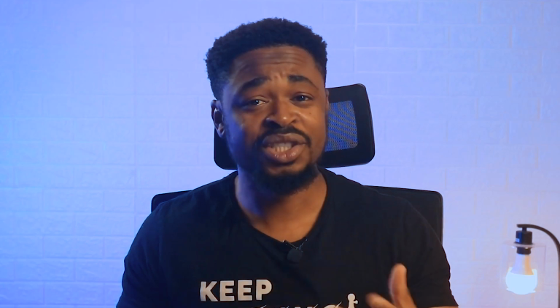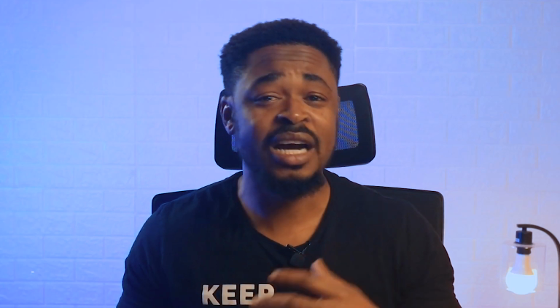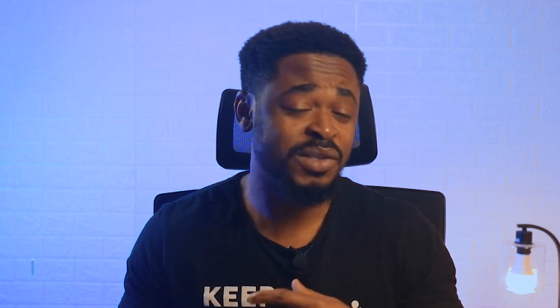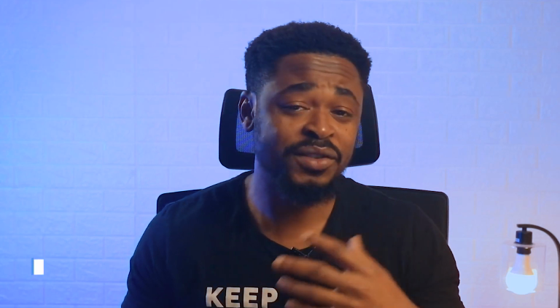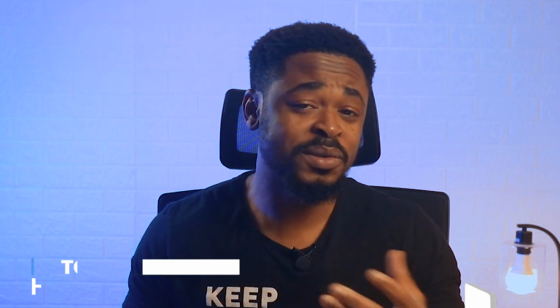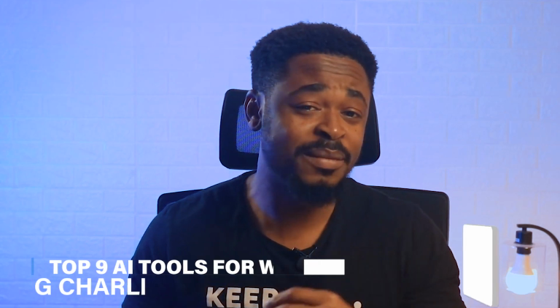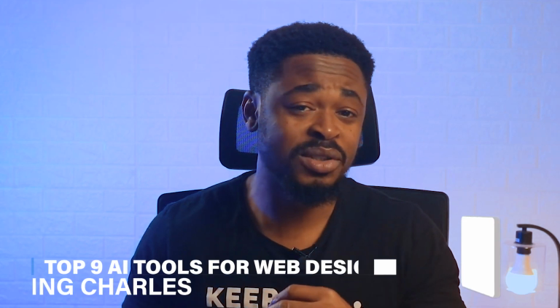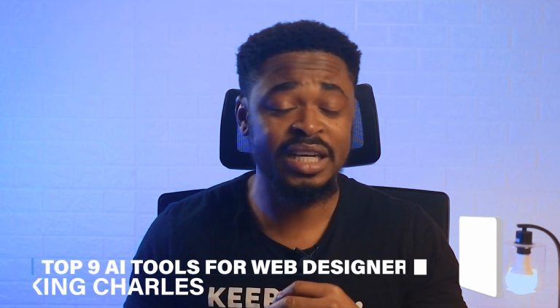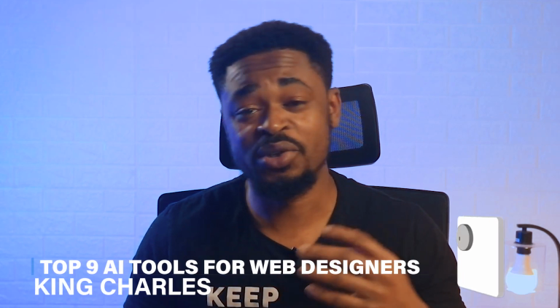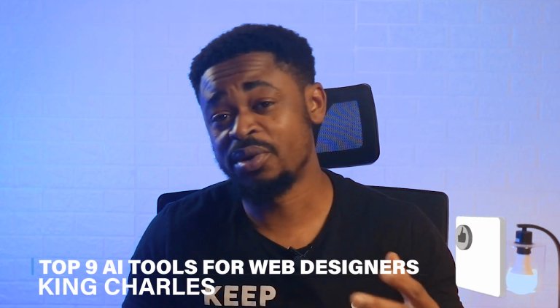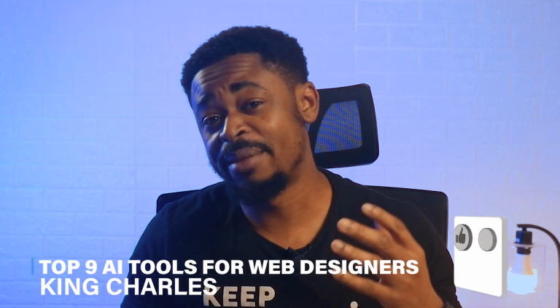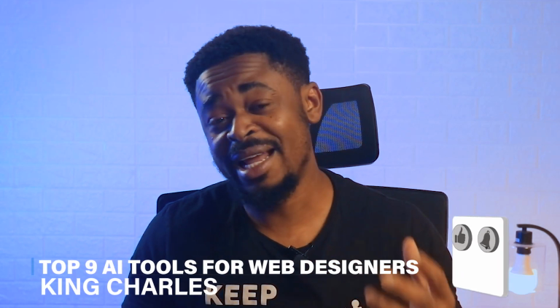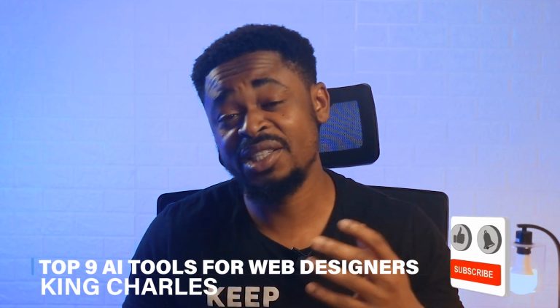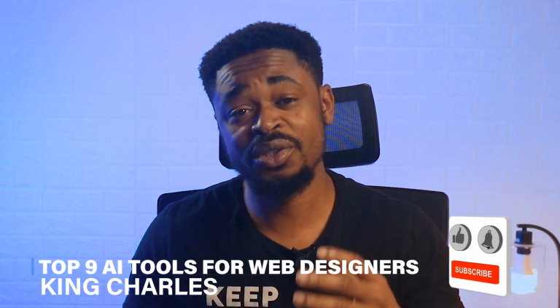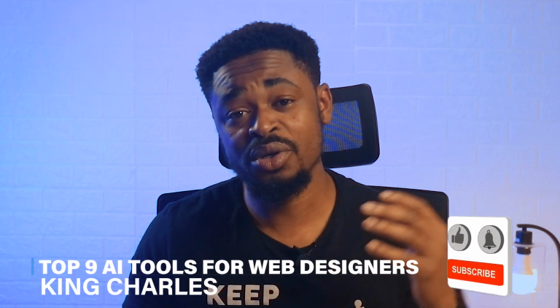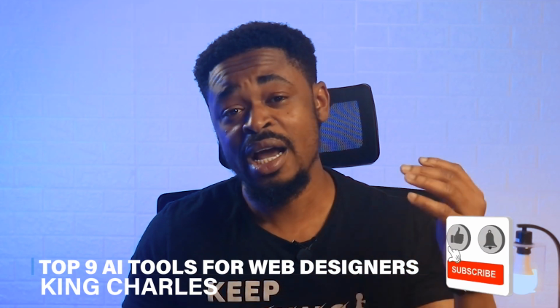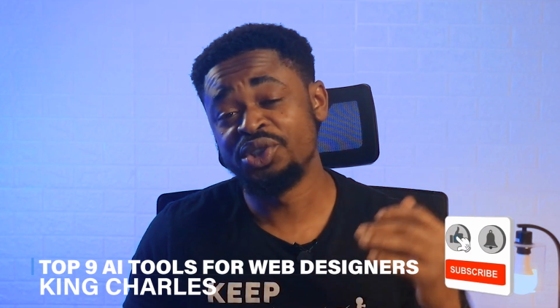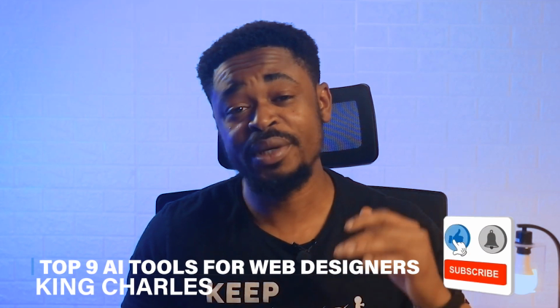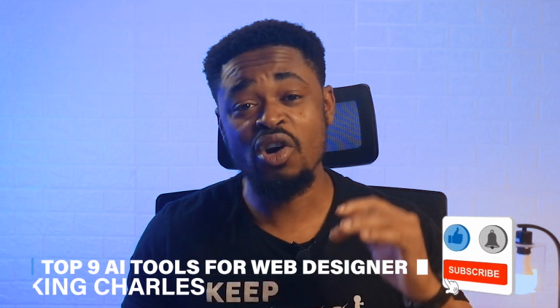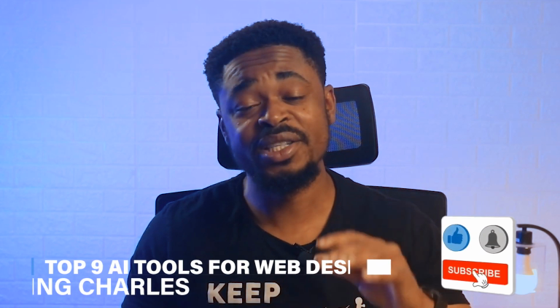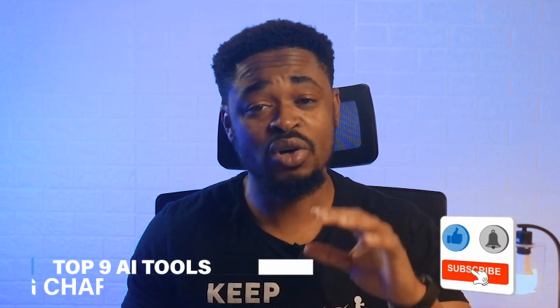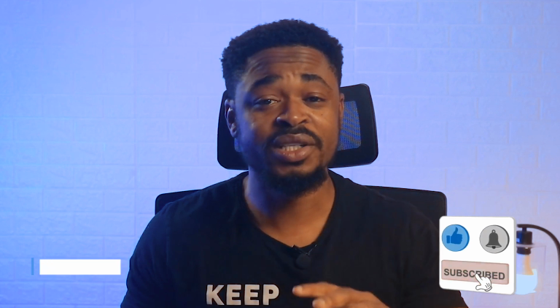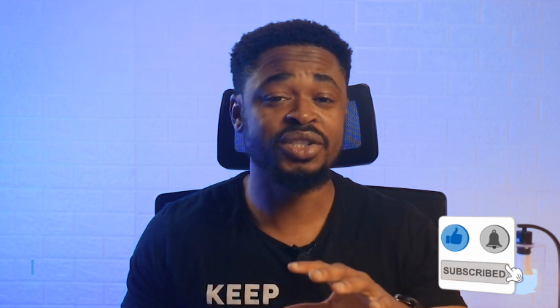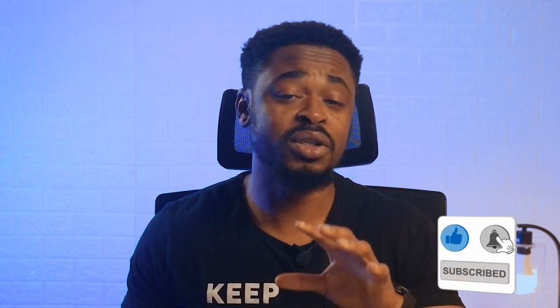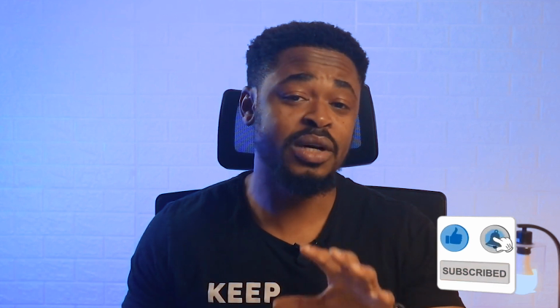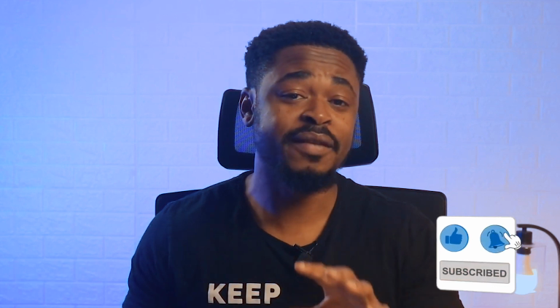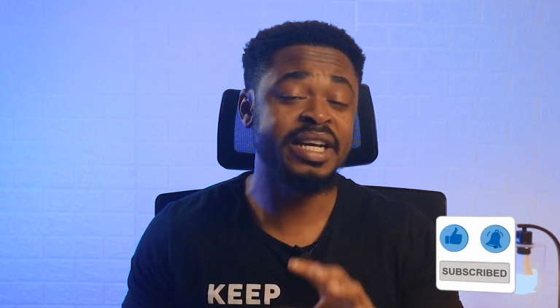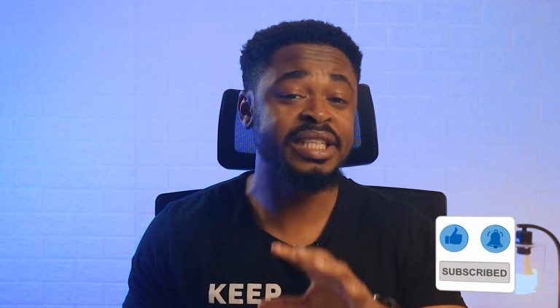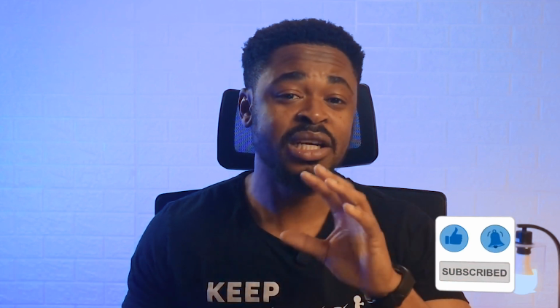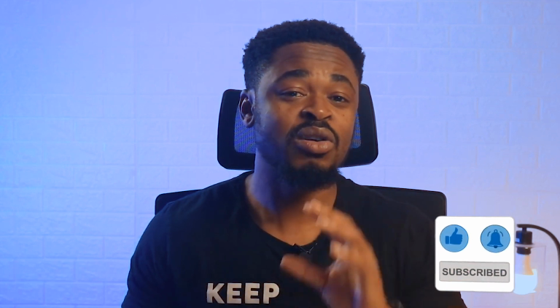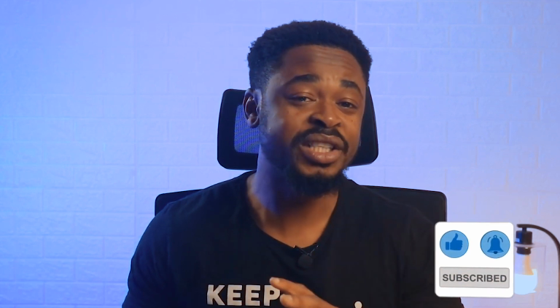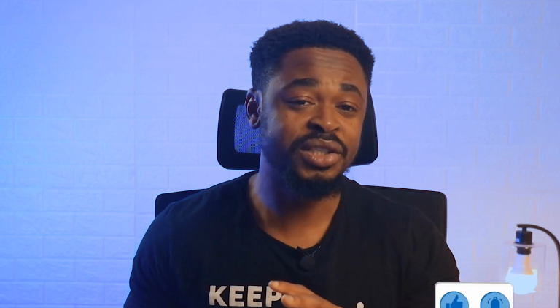My name is Charles. If you haven't subscribed to this channel, subscribe, like this video and drop a comment in the comment section if you have any questions.